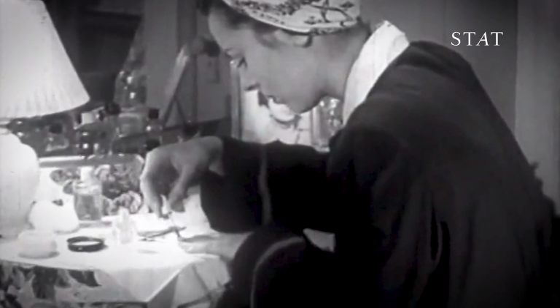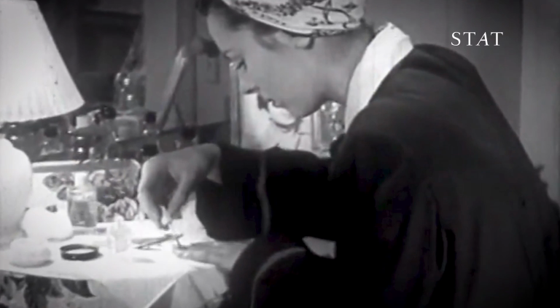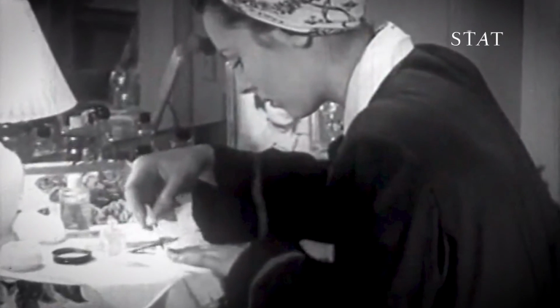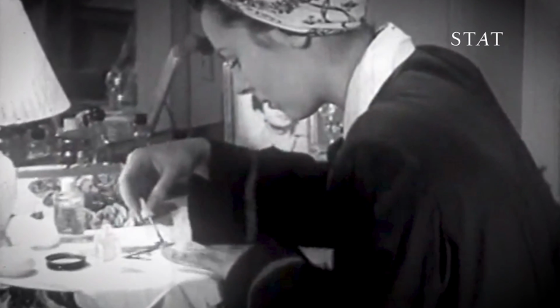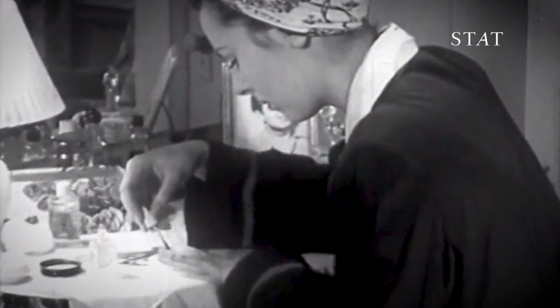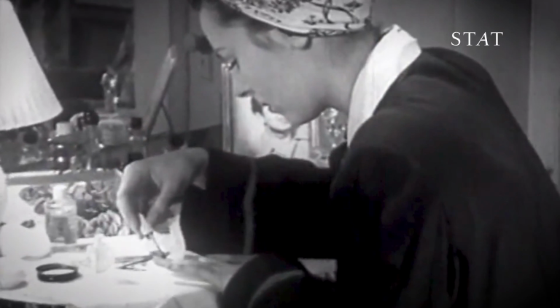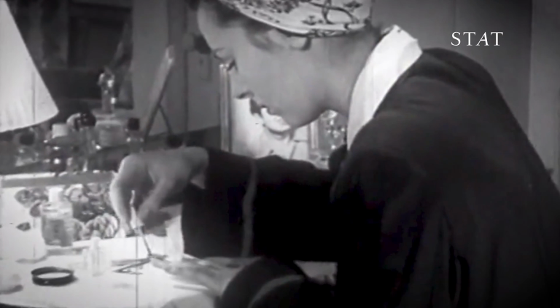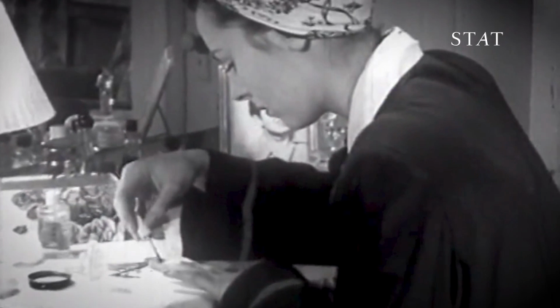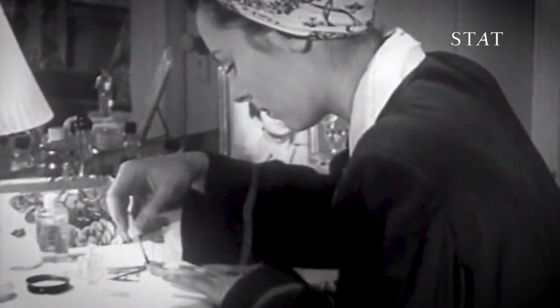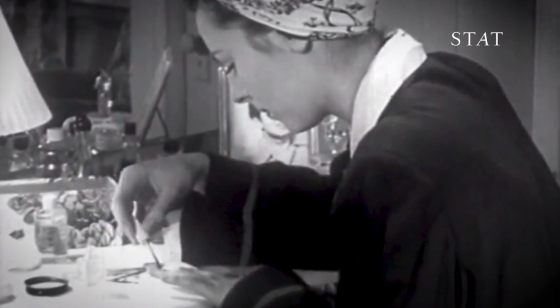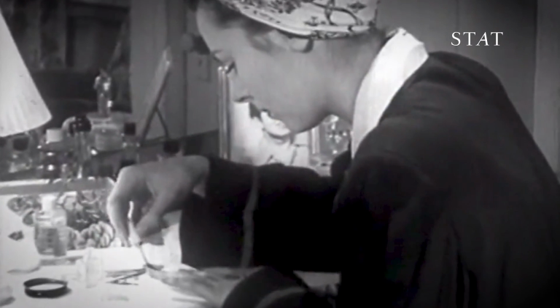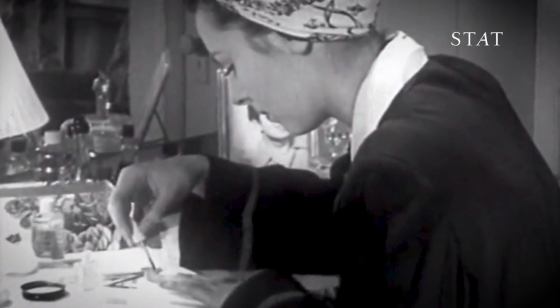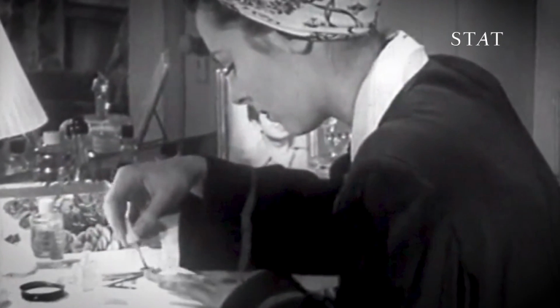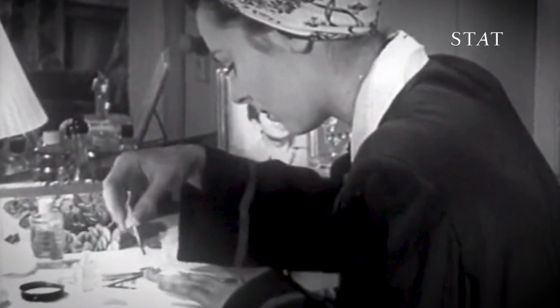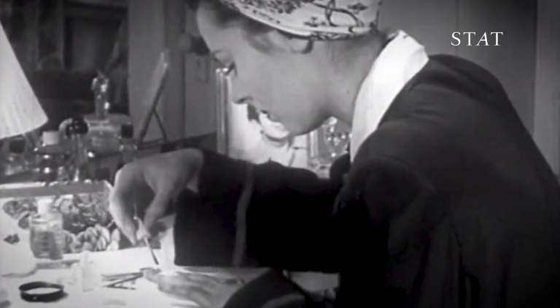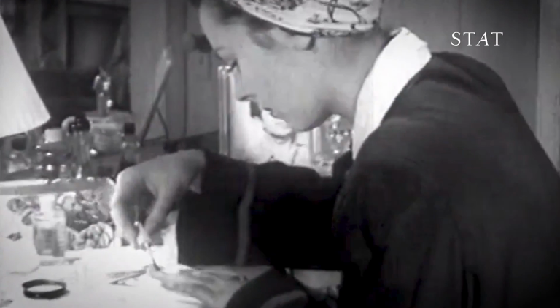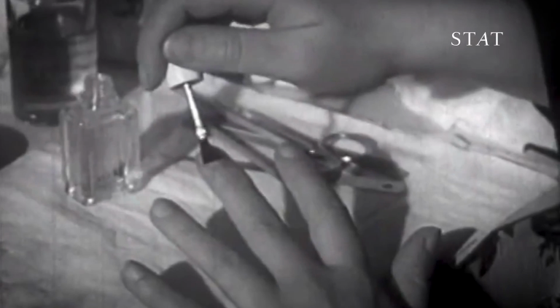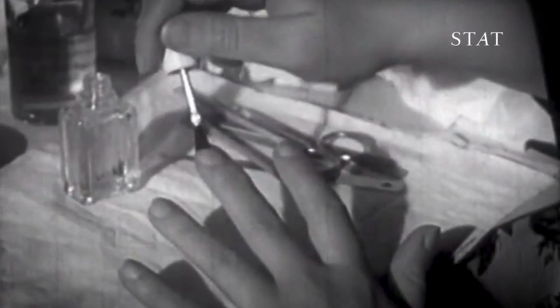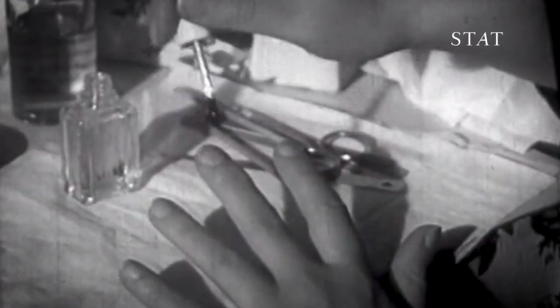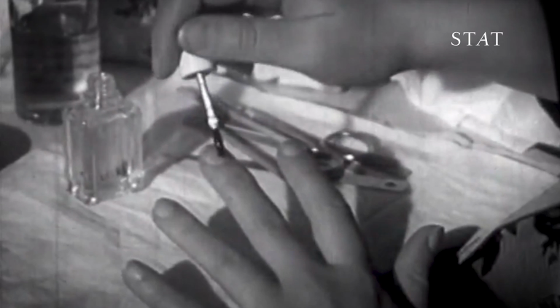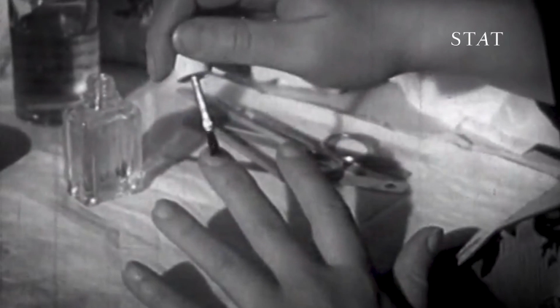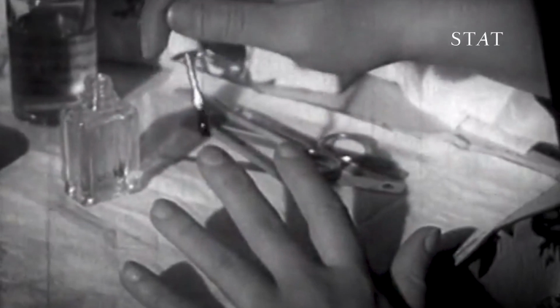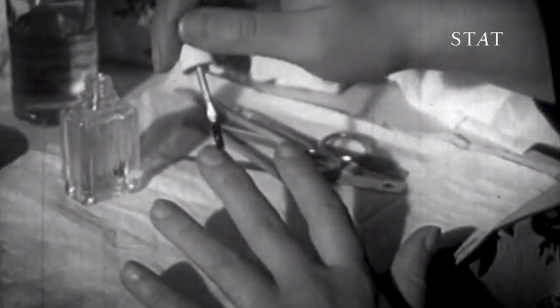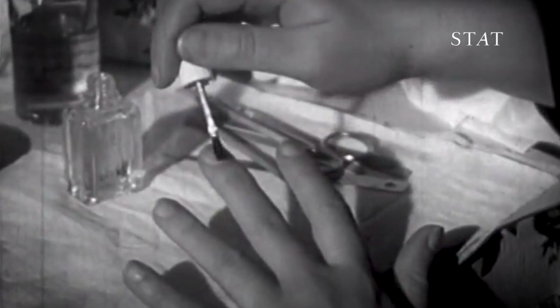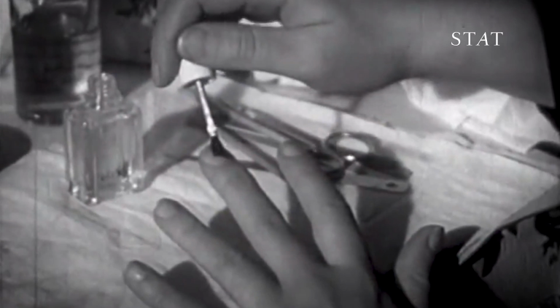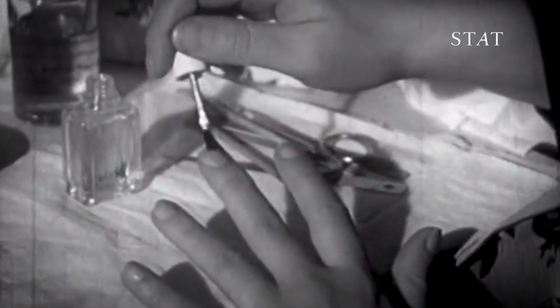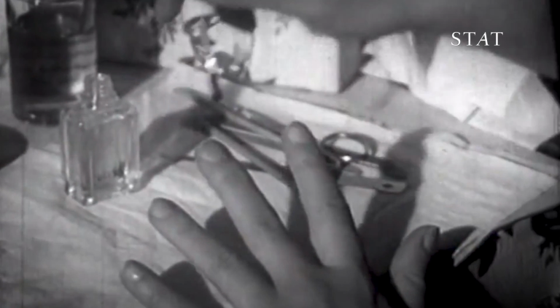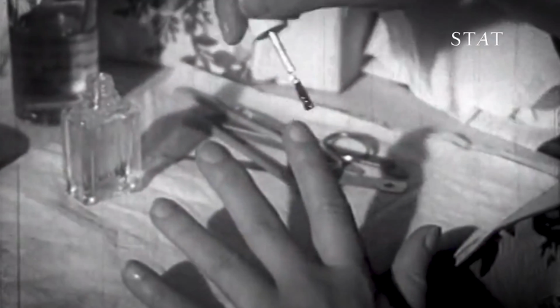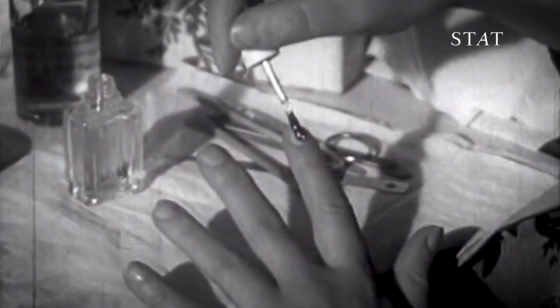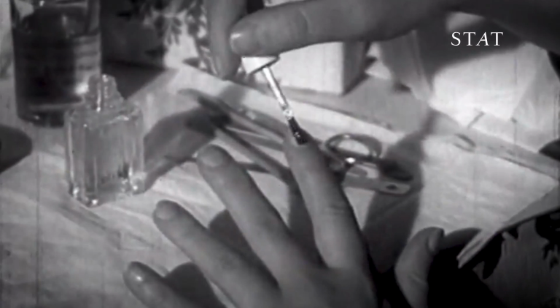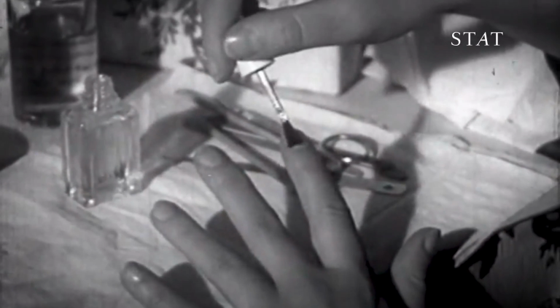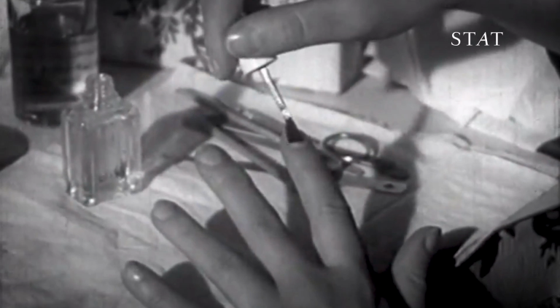If you see a horizontal indentation on your nail, that might also be due to some kind of shock to your body that impacts nail growth, like an illness.